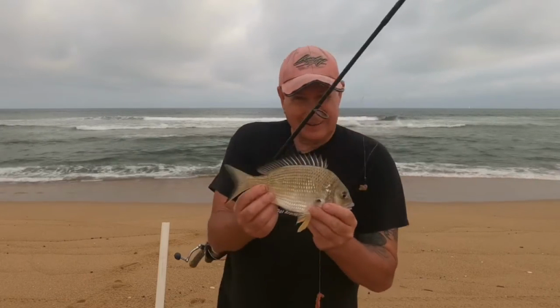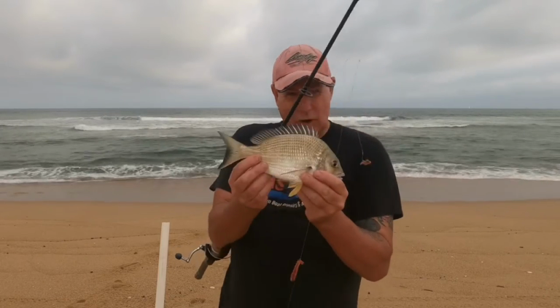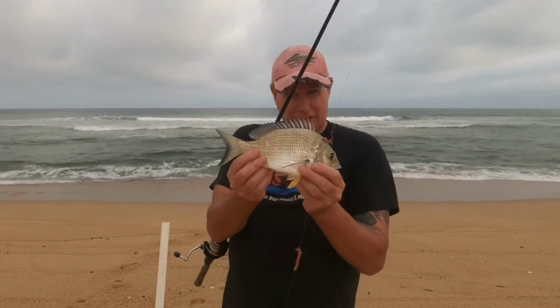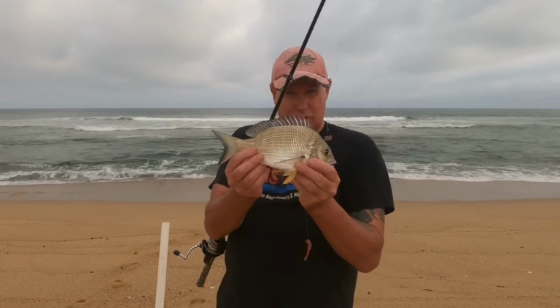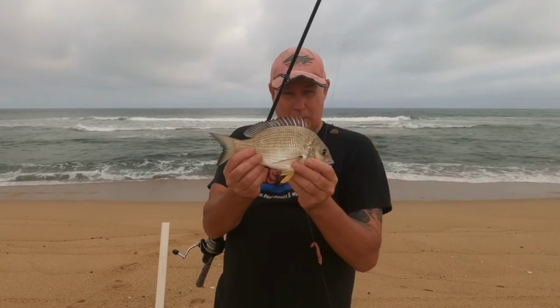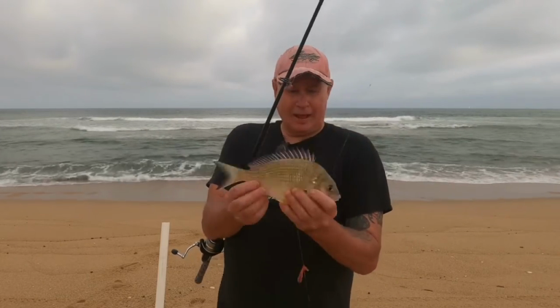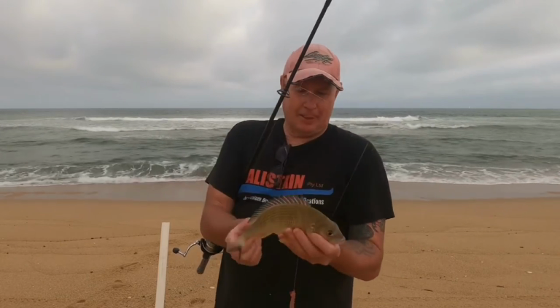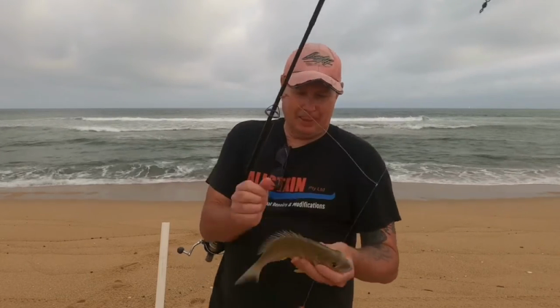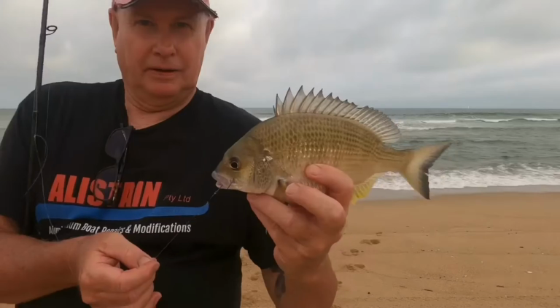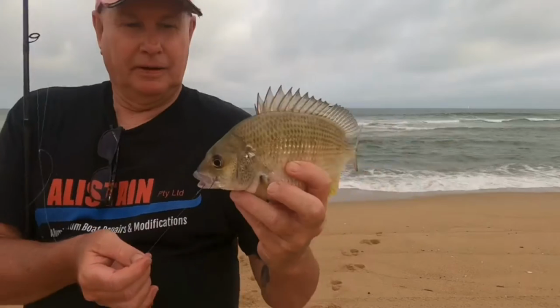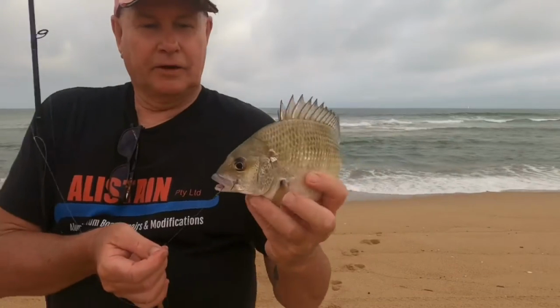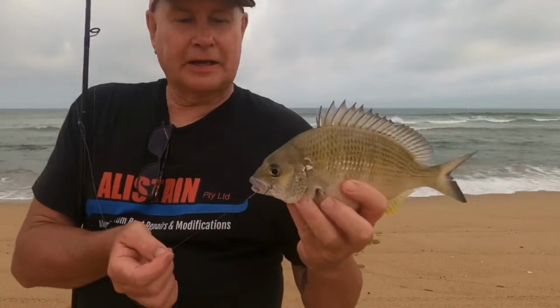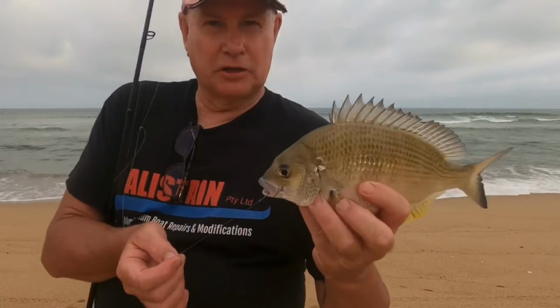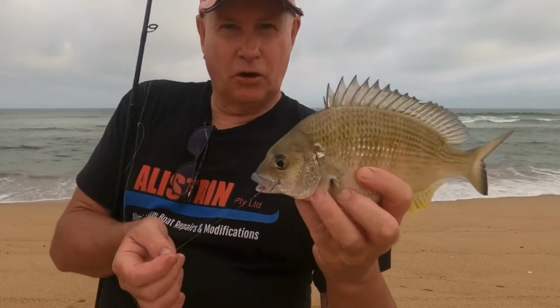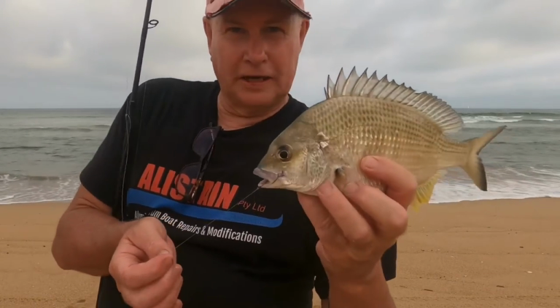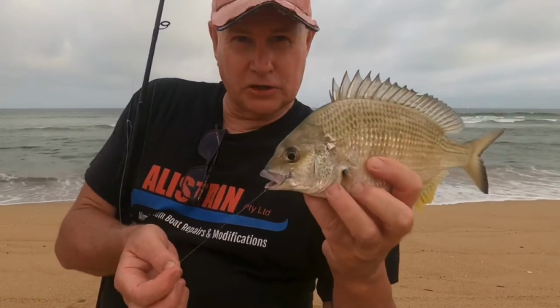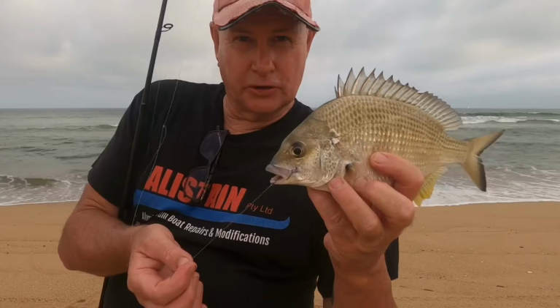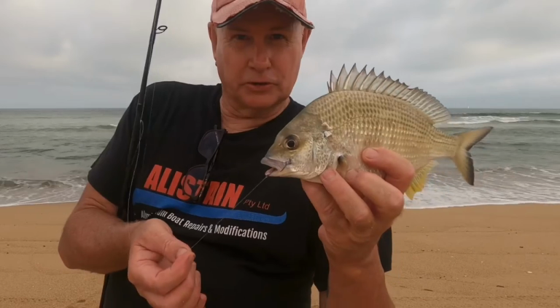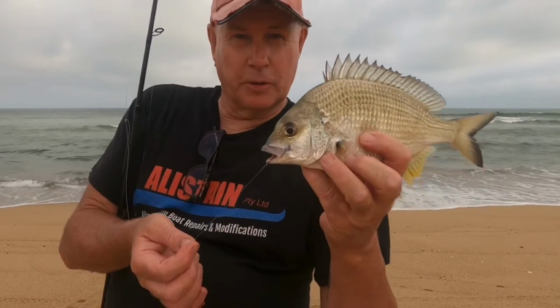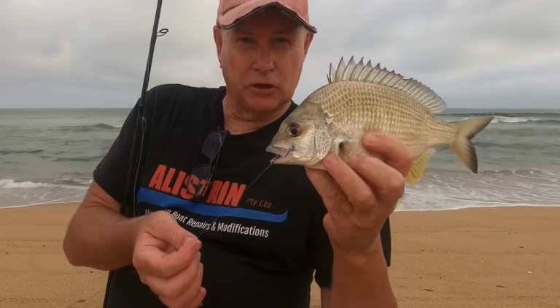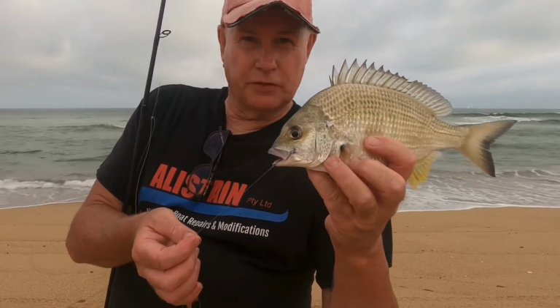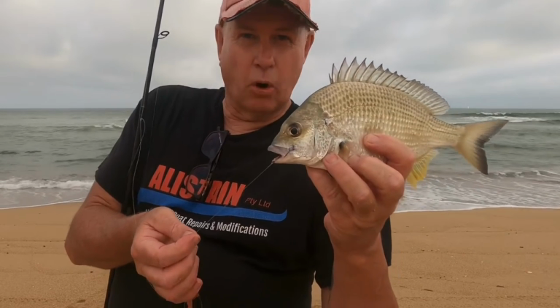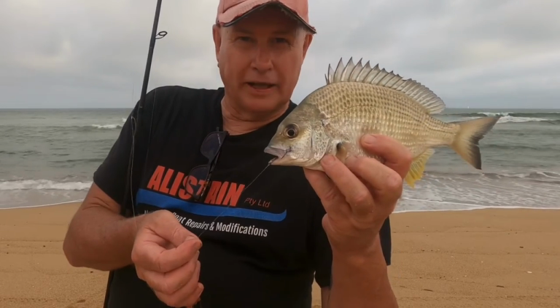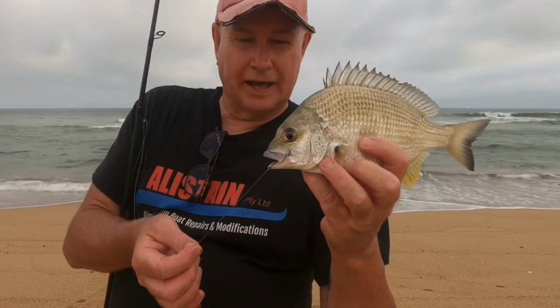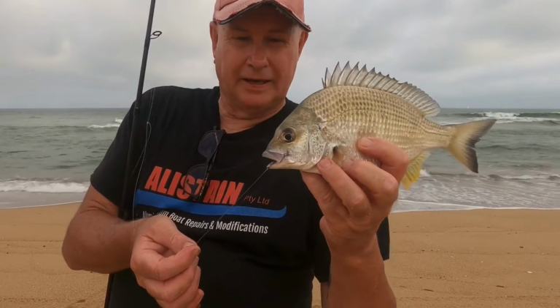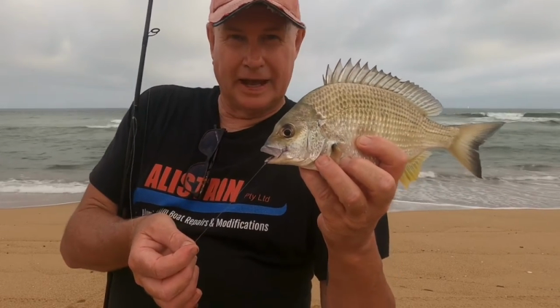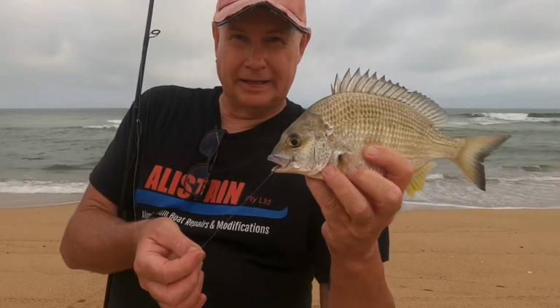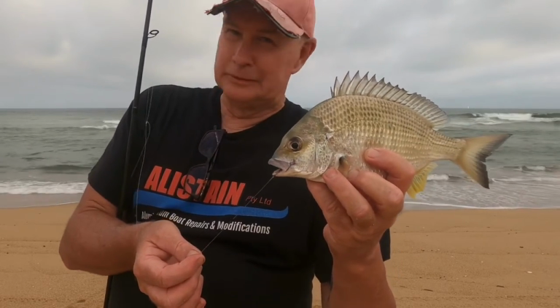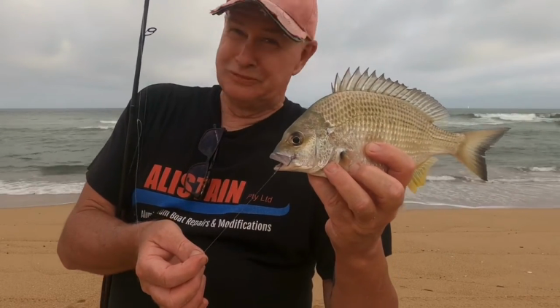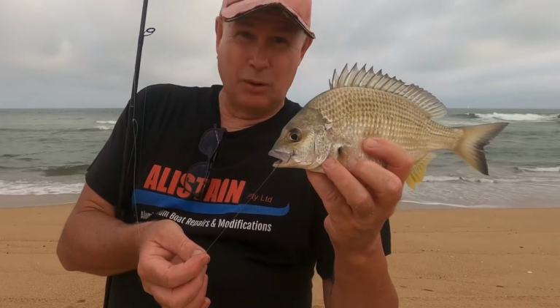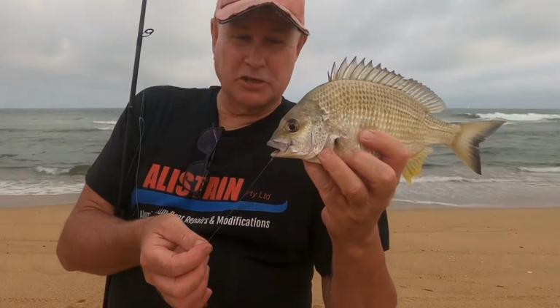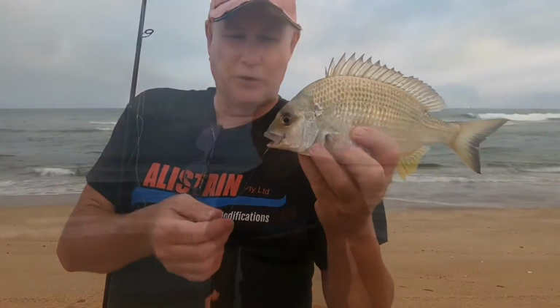I'll get this little fella back. Caught him on a tiny little circle hook that I've been using for the whiting lately — it works unreal.